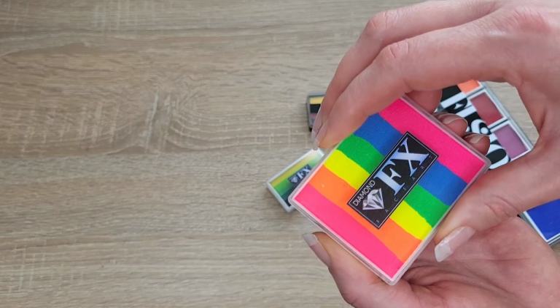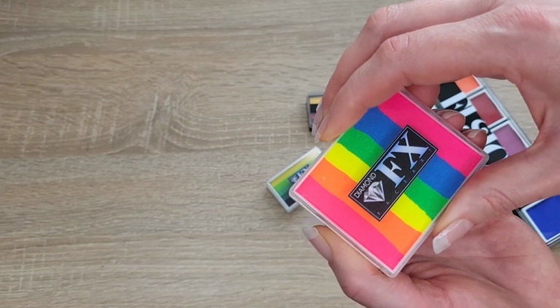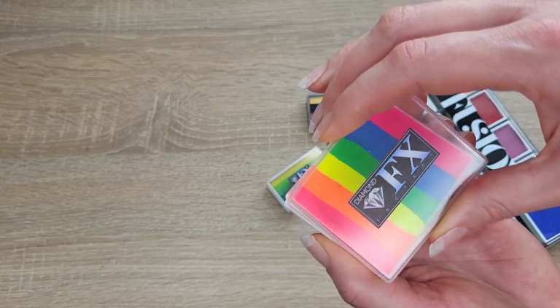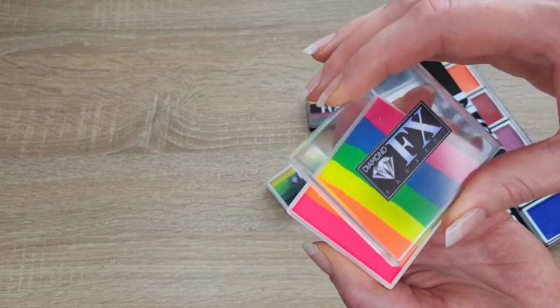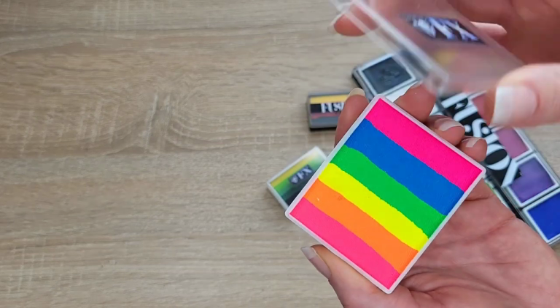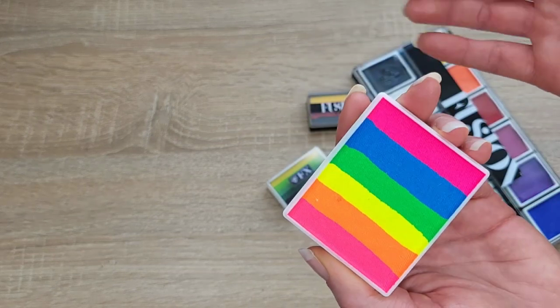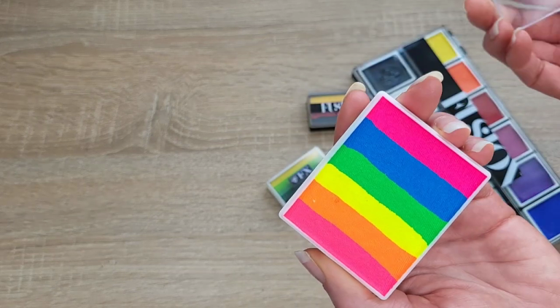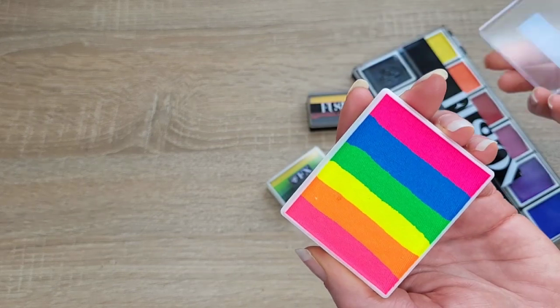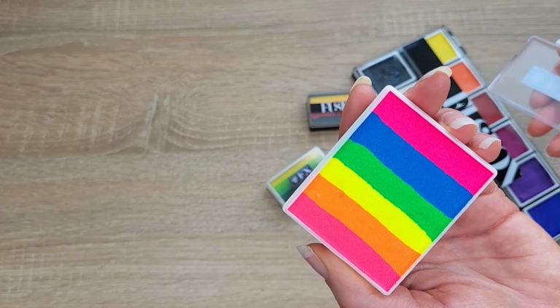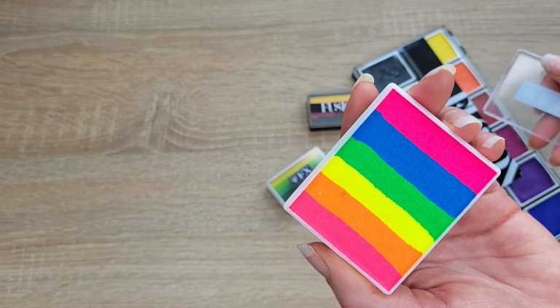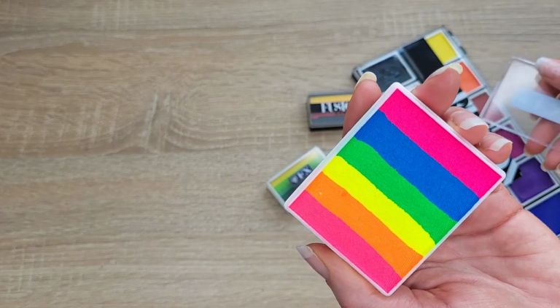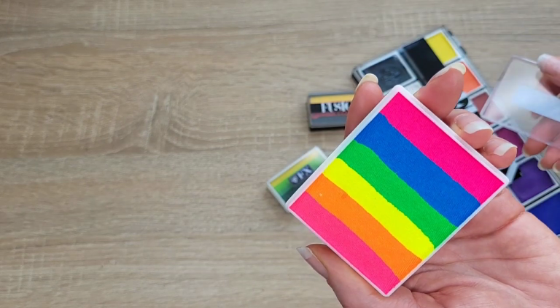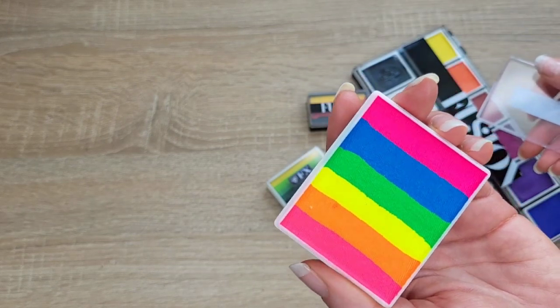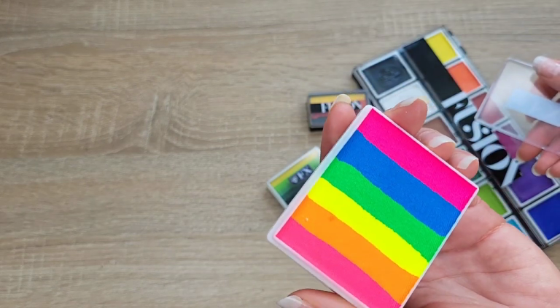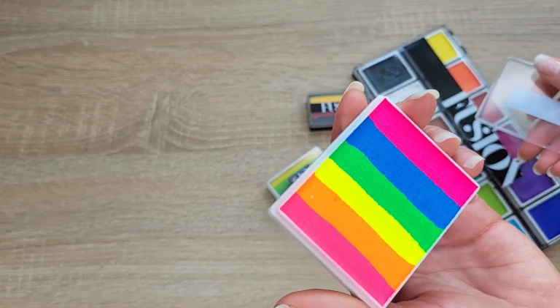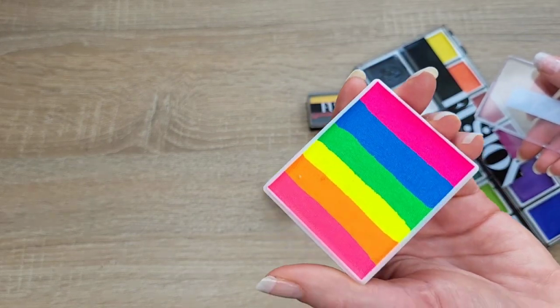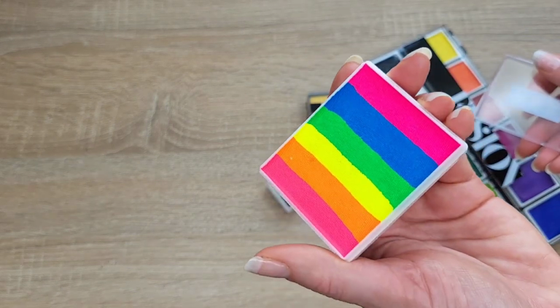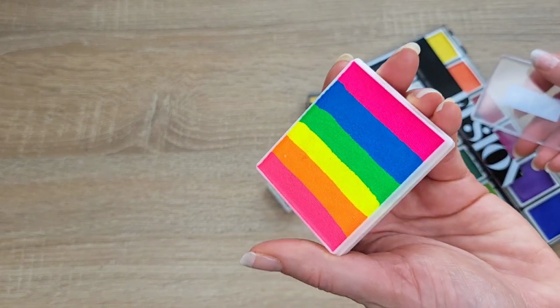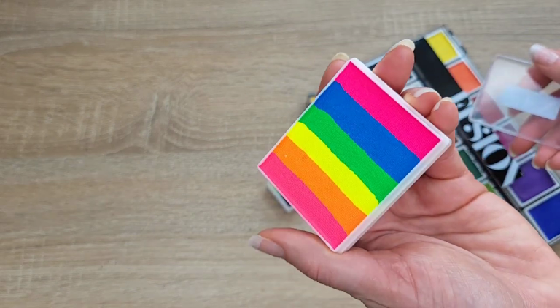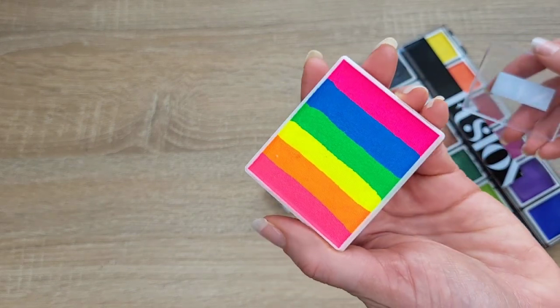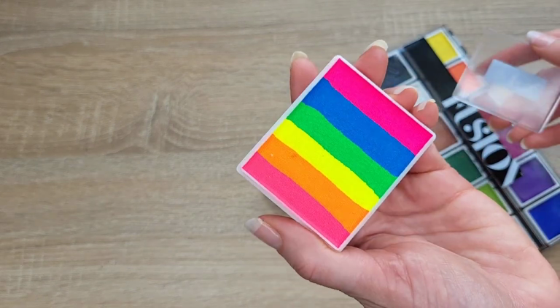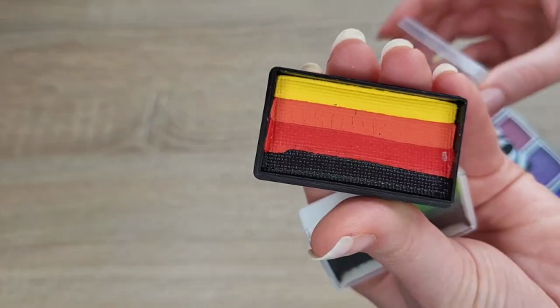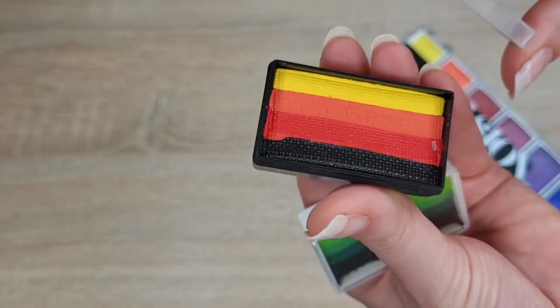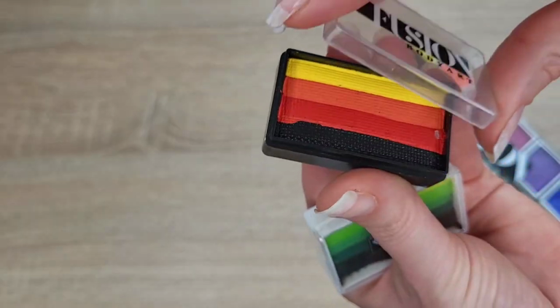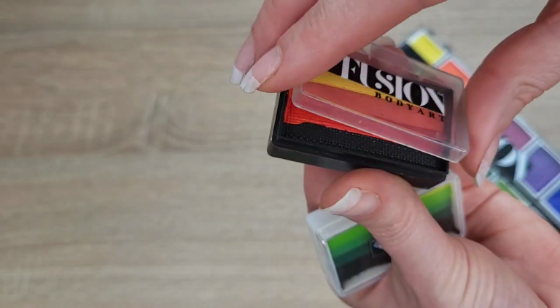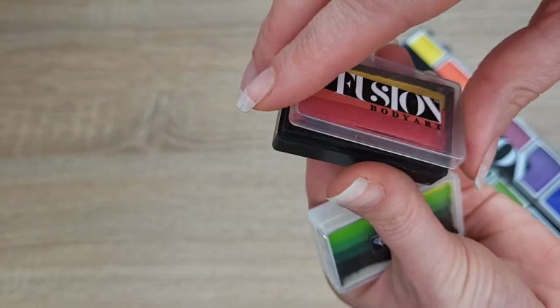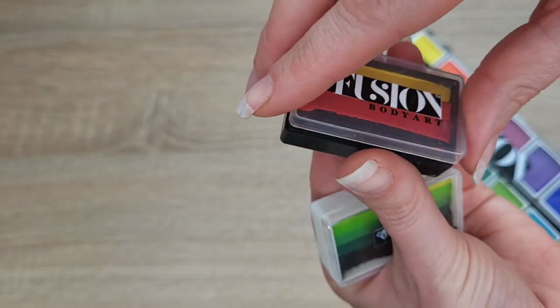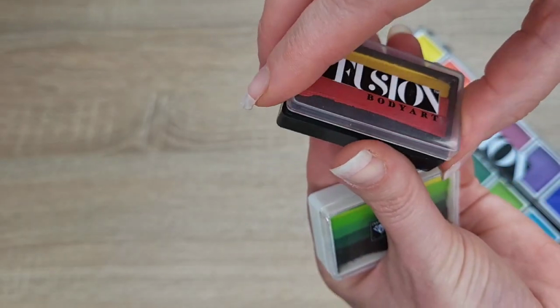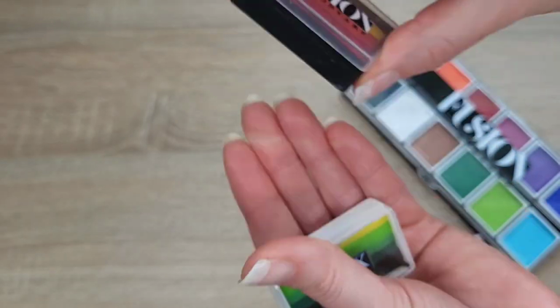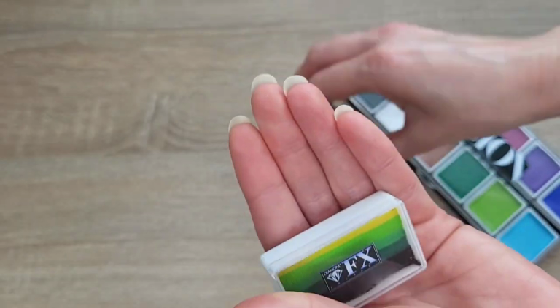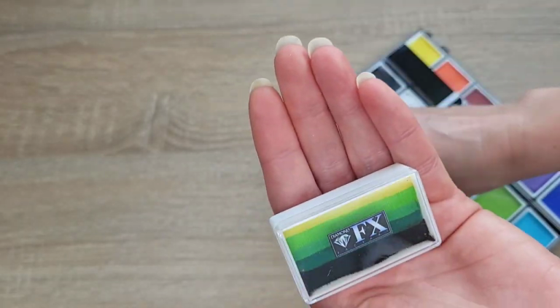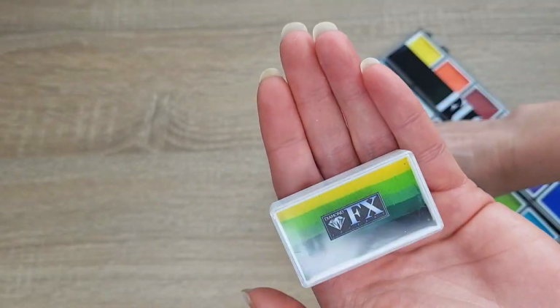I also recommend getting this rainbow split cake and at least two one strokes to try.